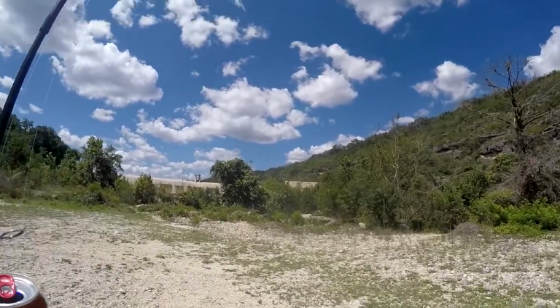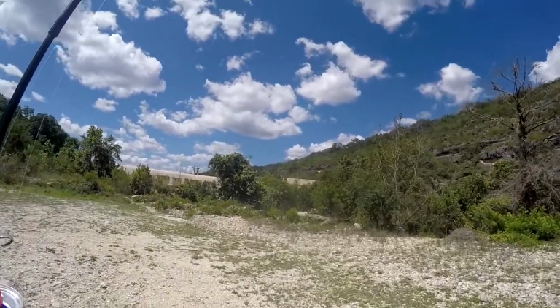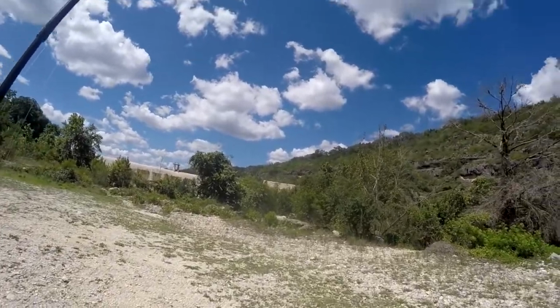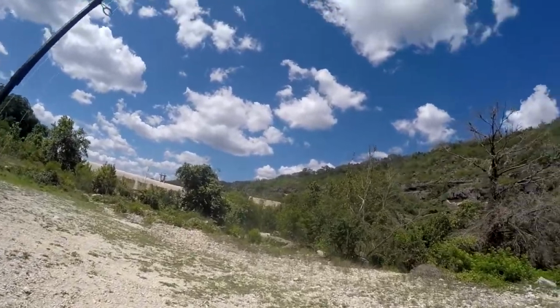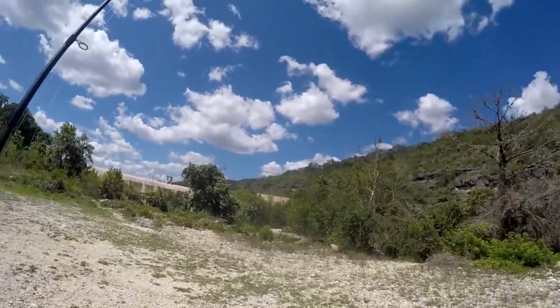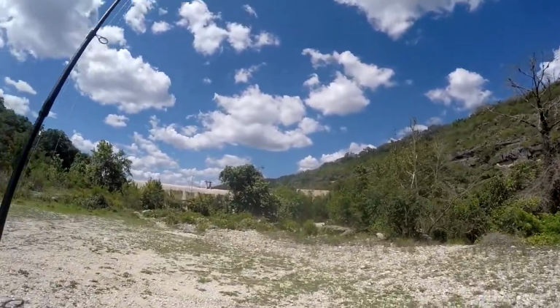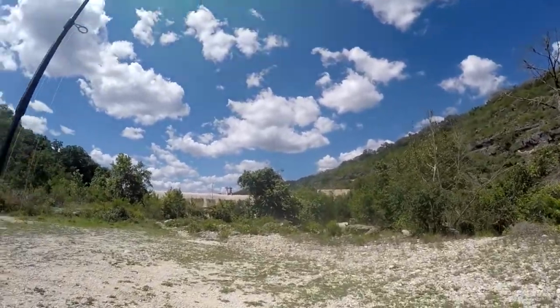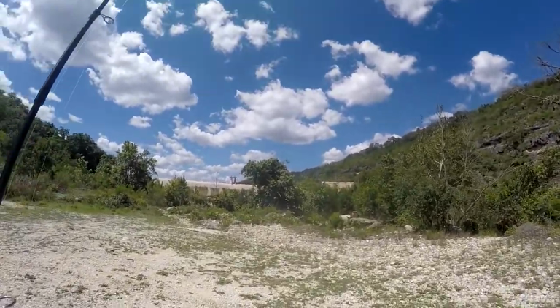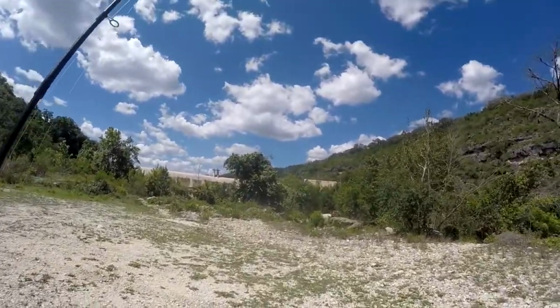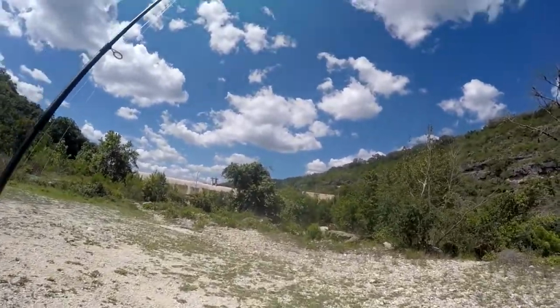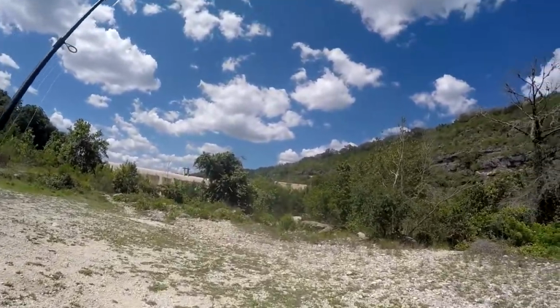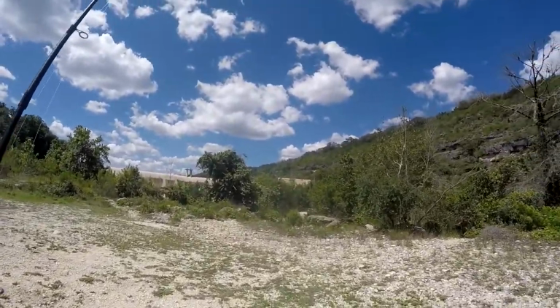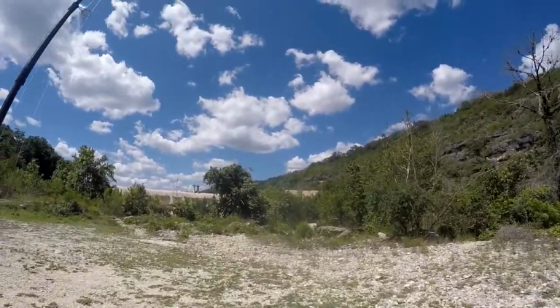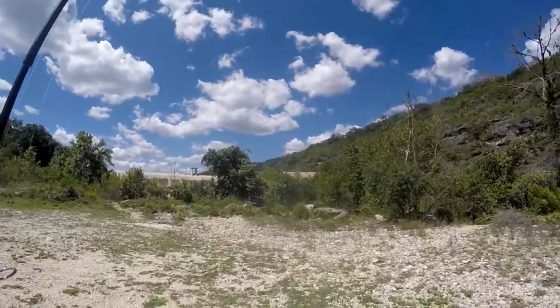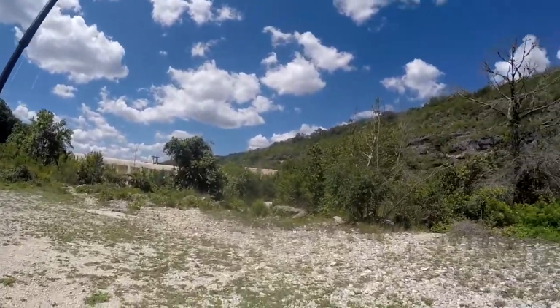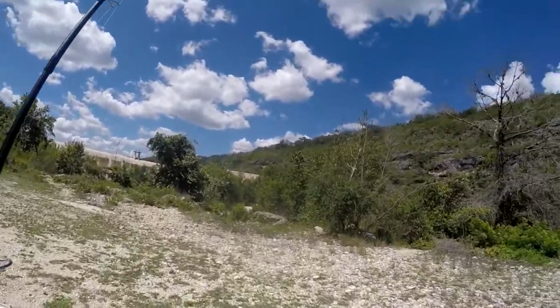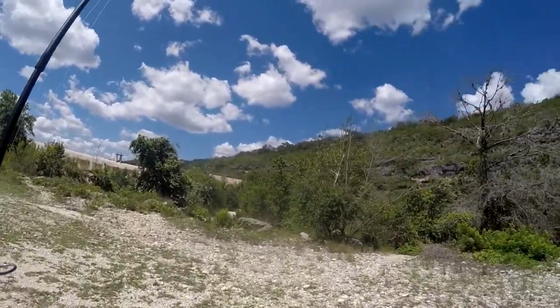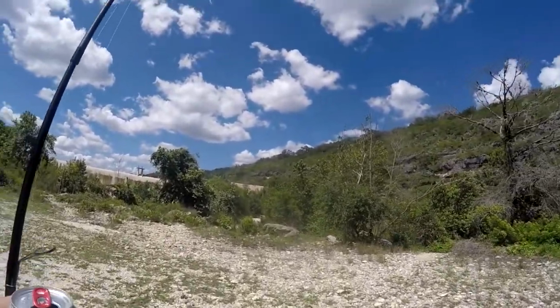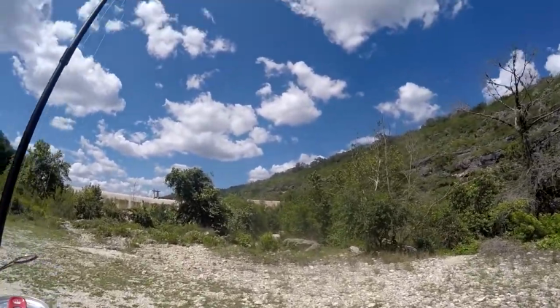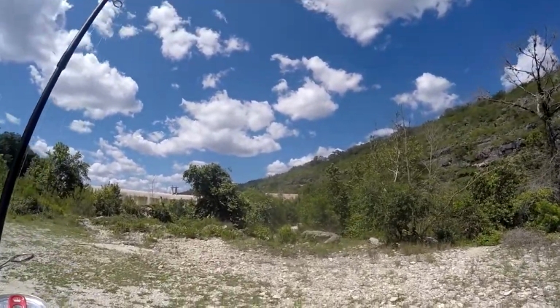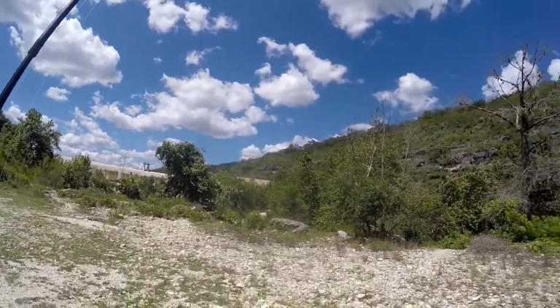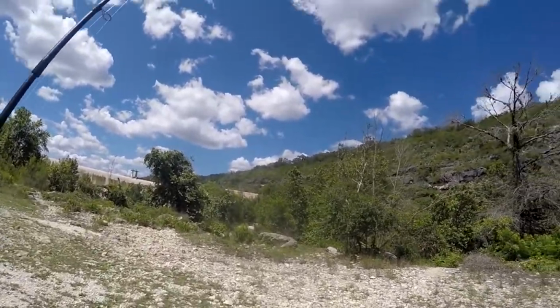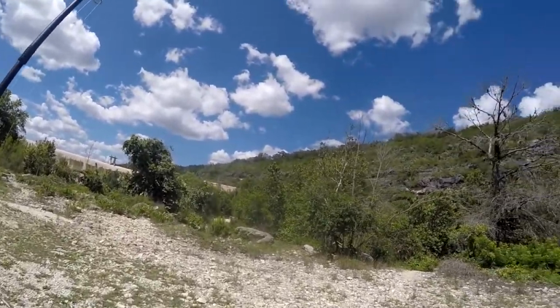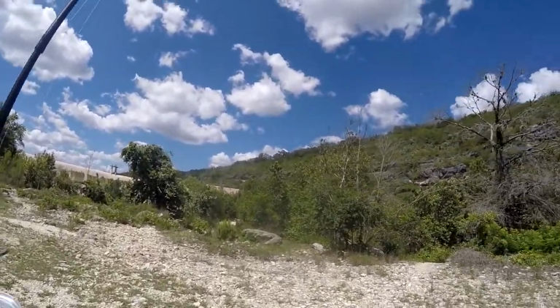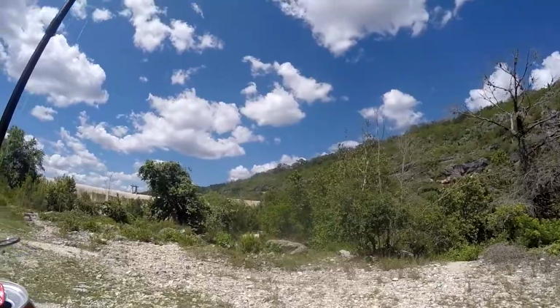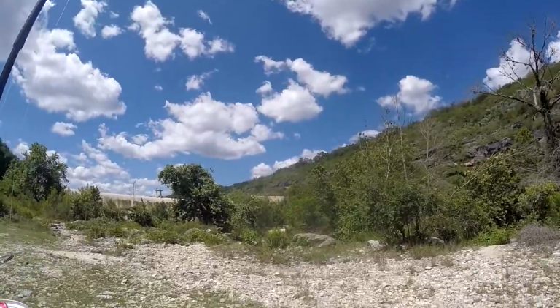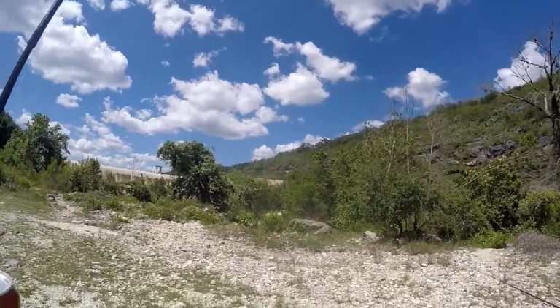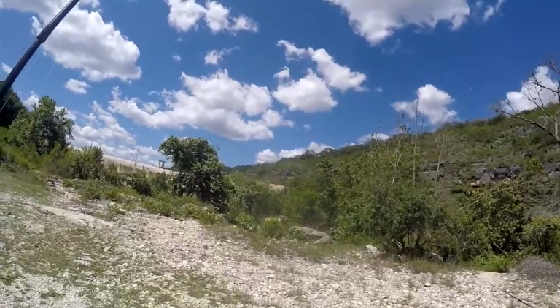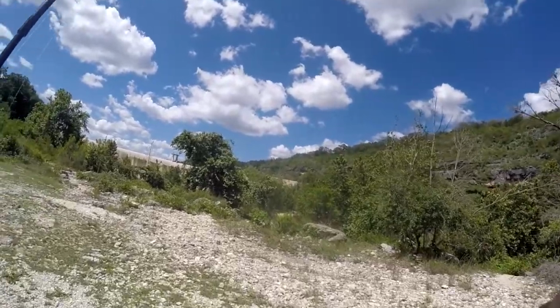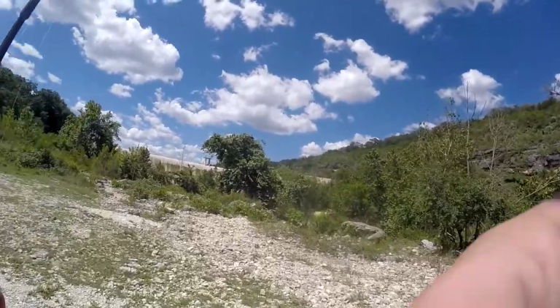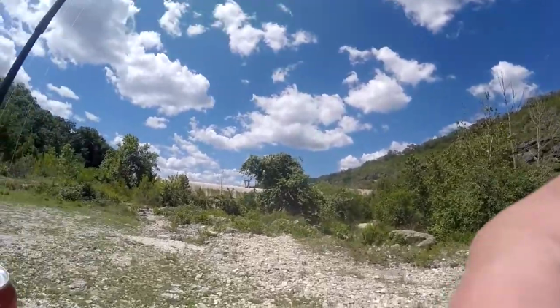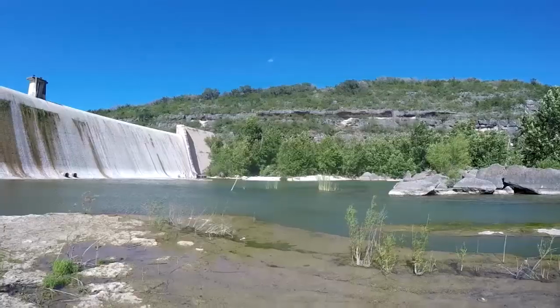Man, below that dam — what's above the dam? That's where the stripers are. I've been wondering that for years.